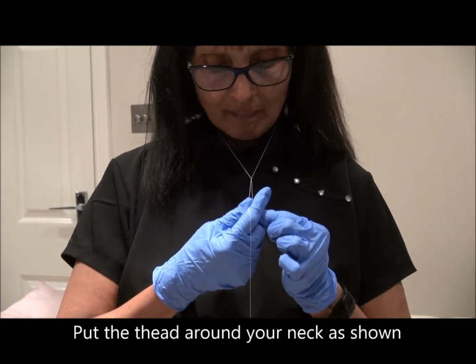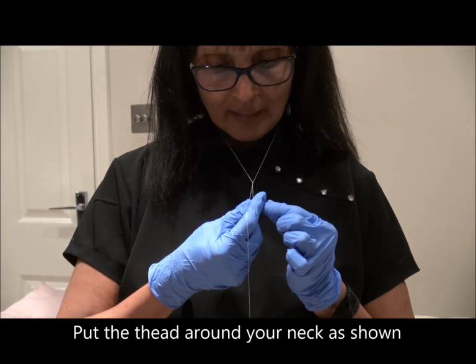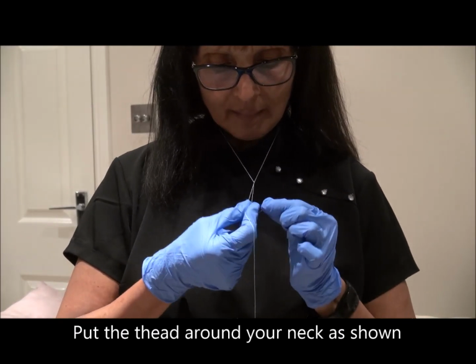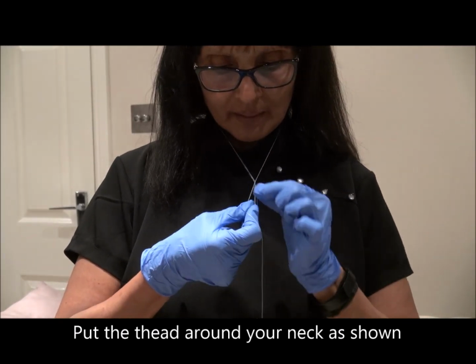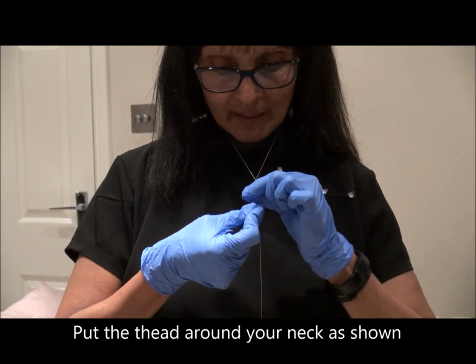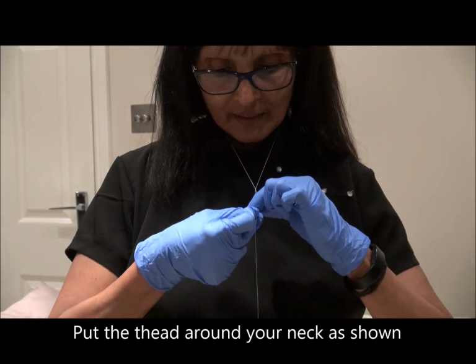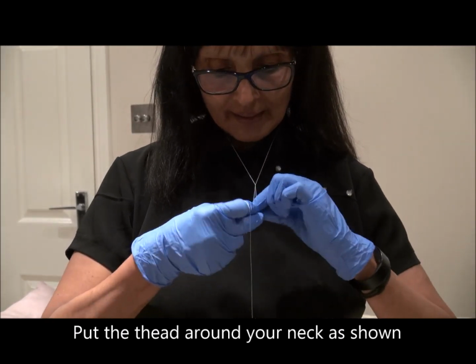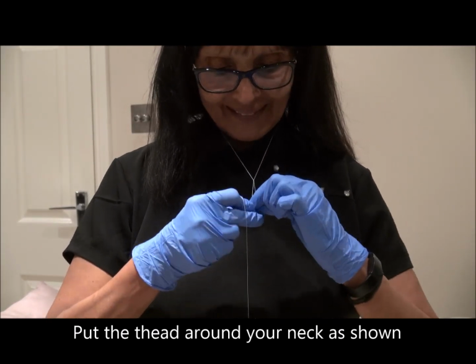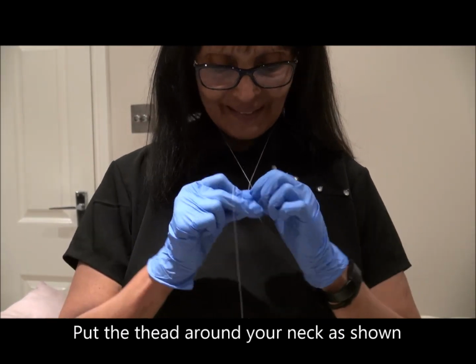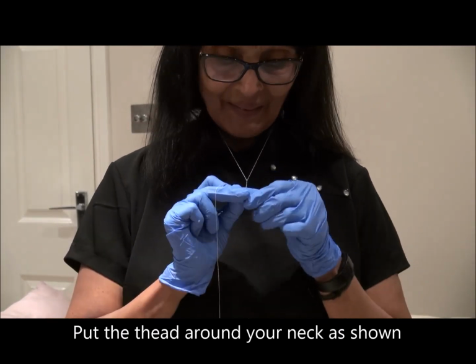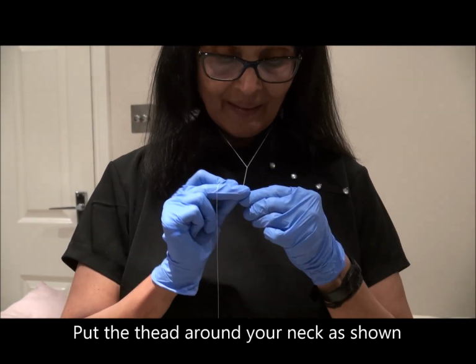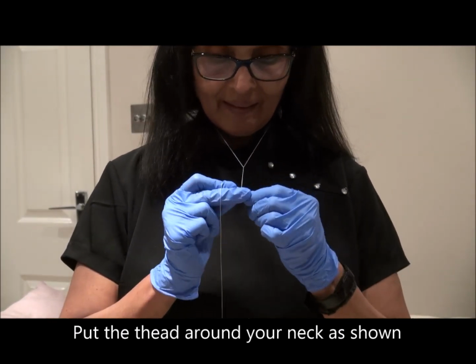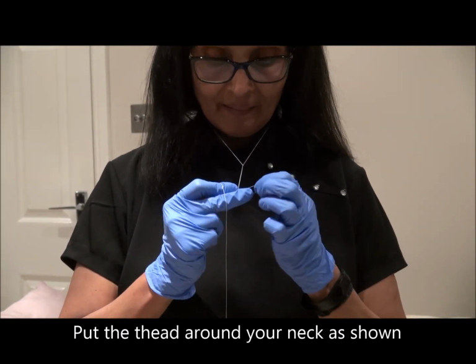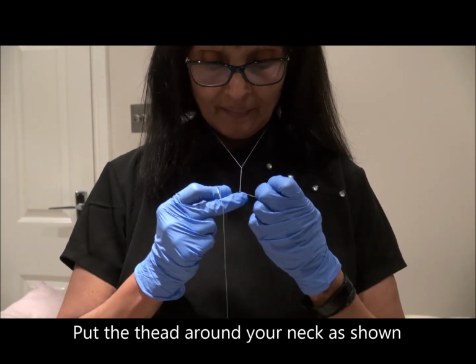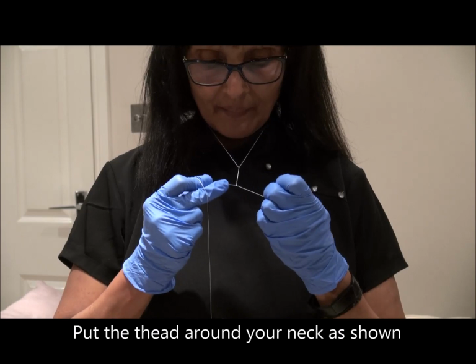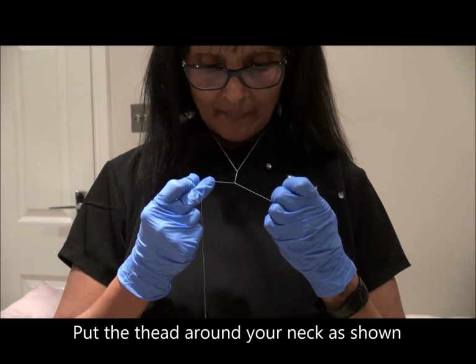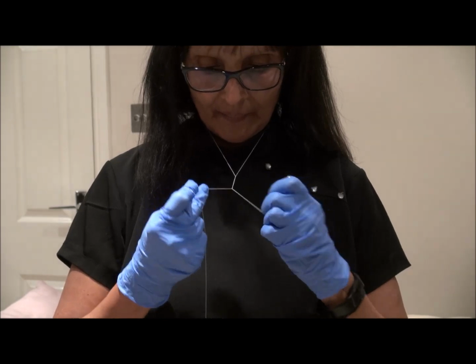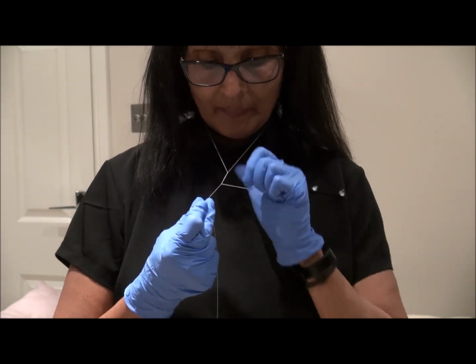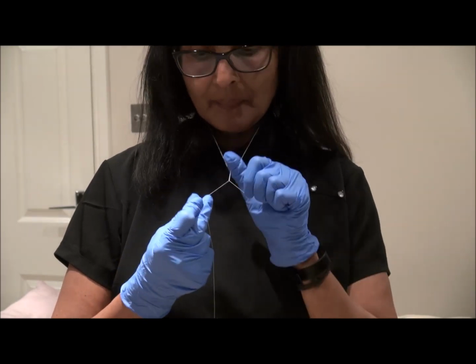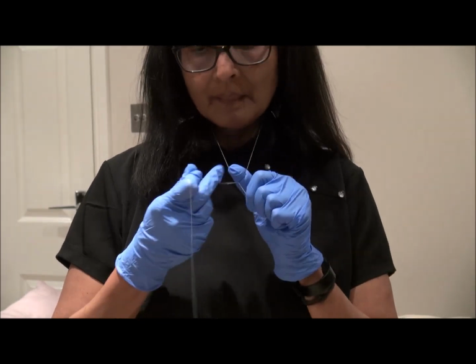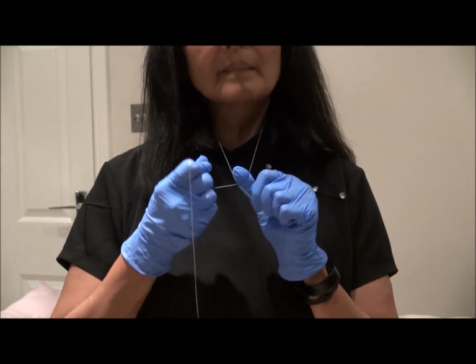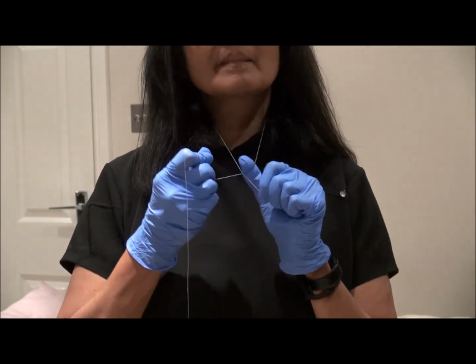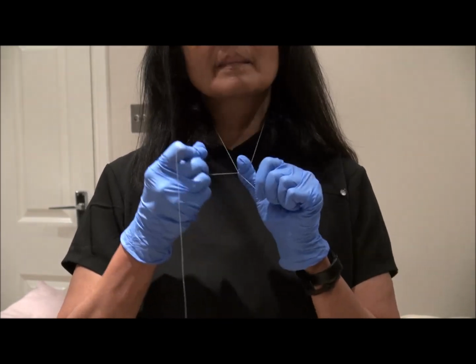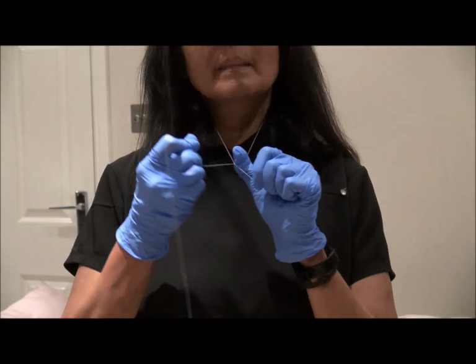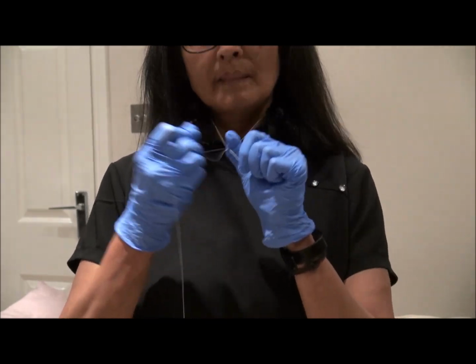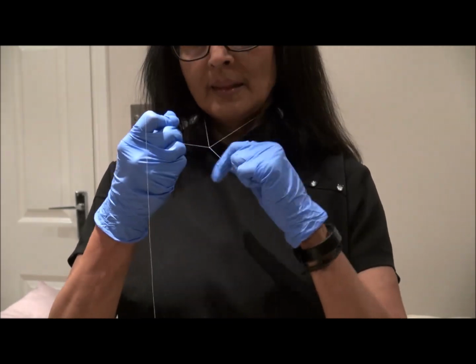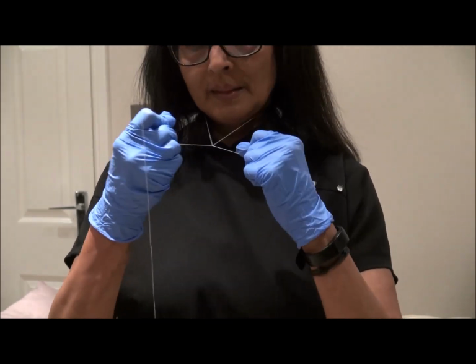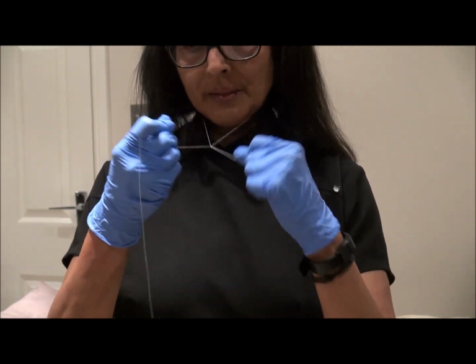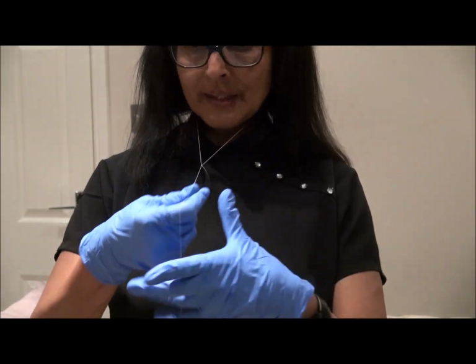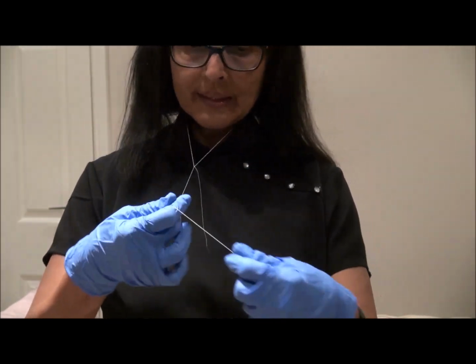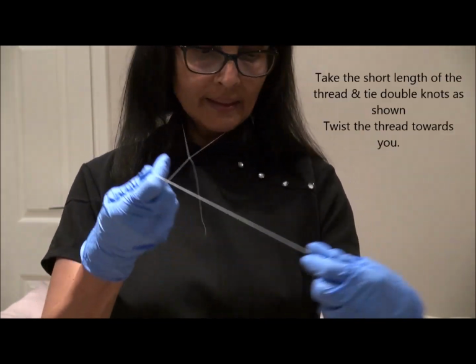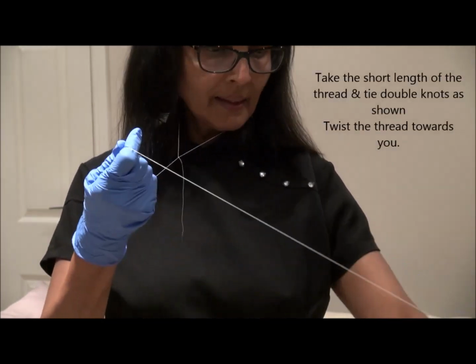What I've done is I've tied two knots so it becomes more strong, so while you're threading the thread doesn't come out.